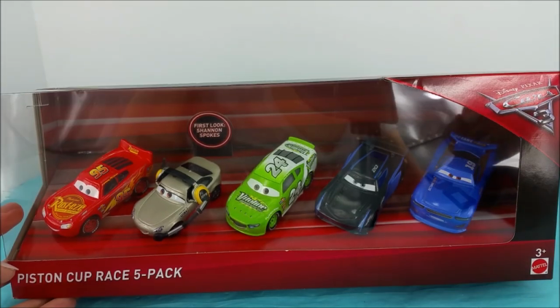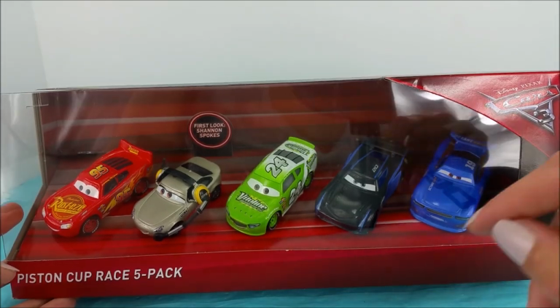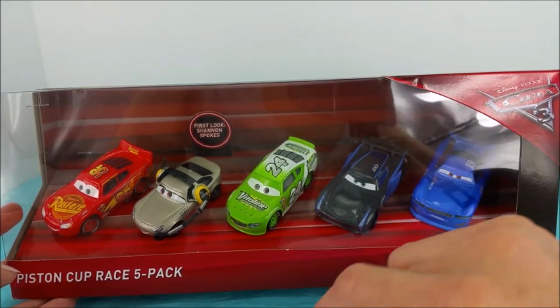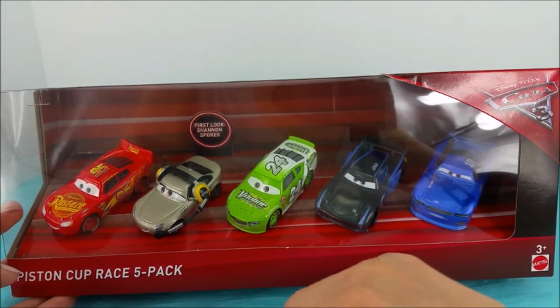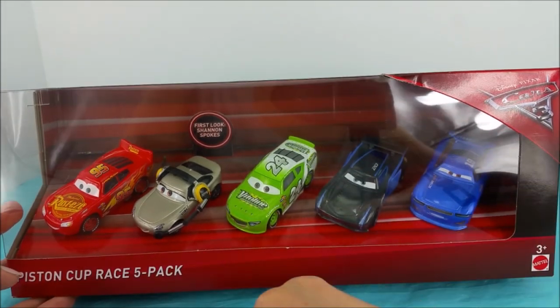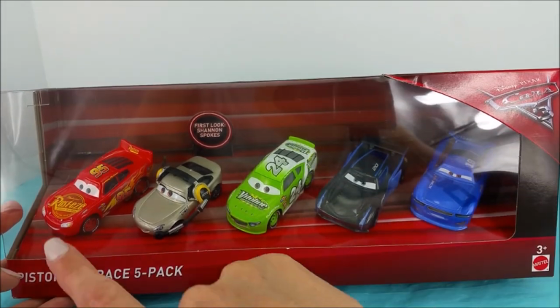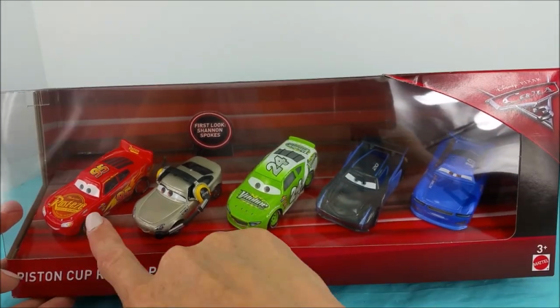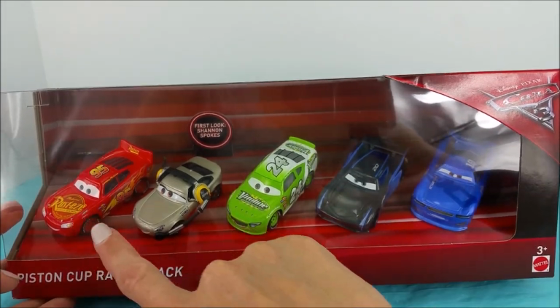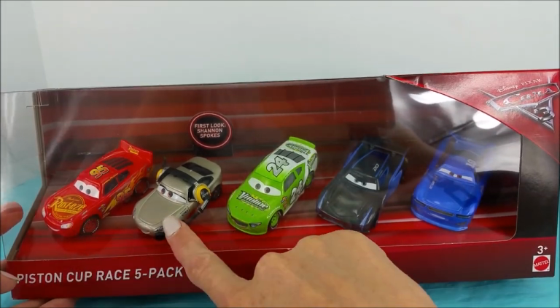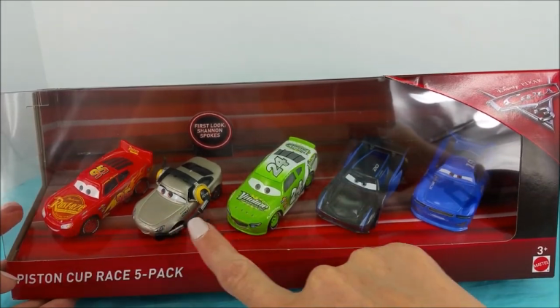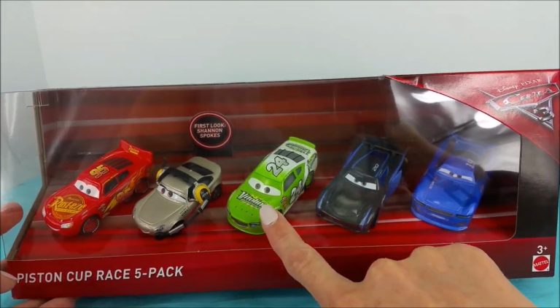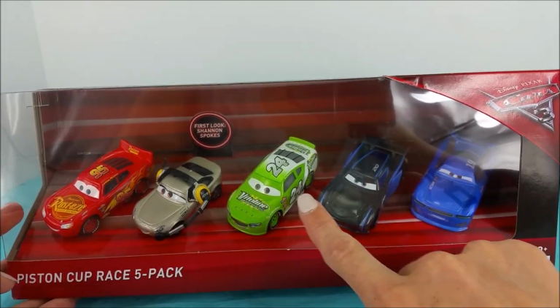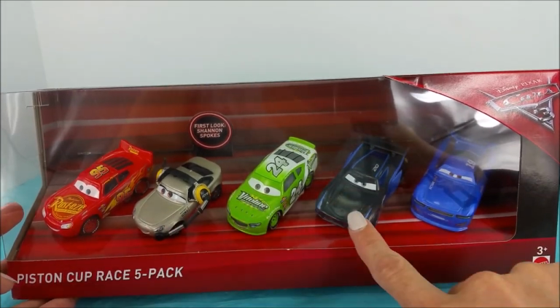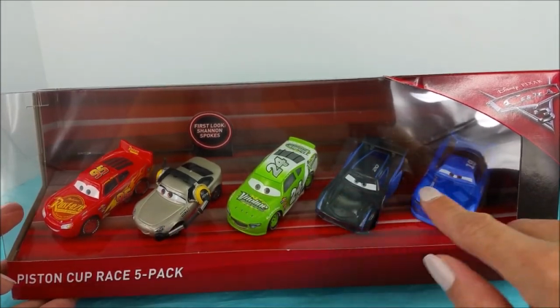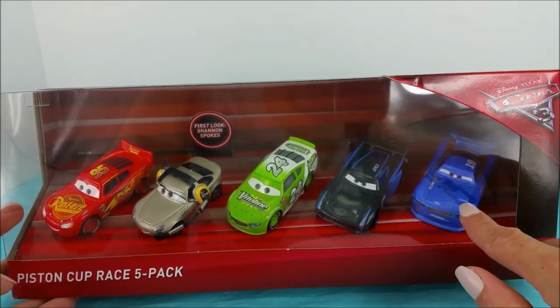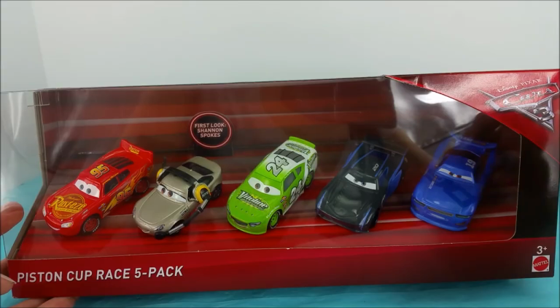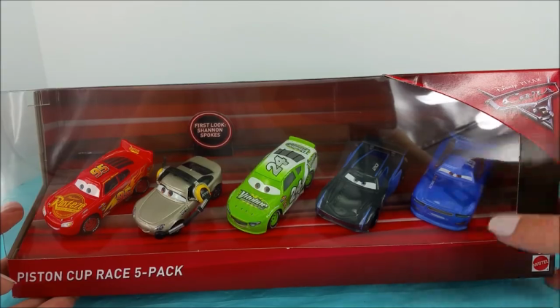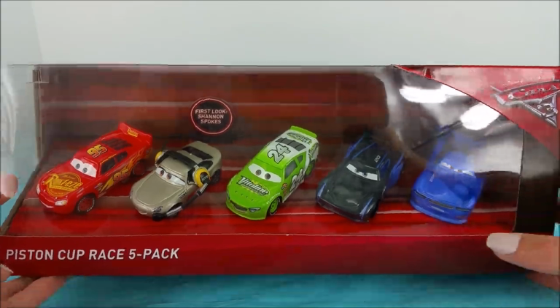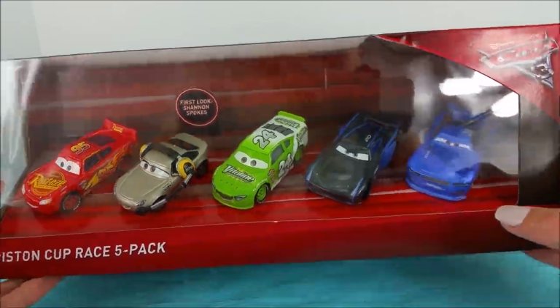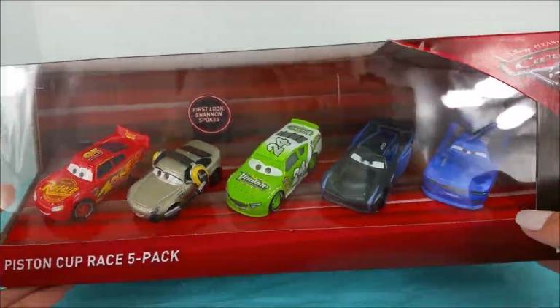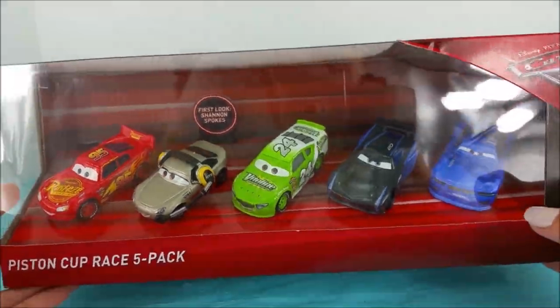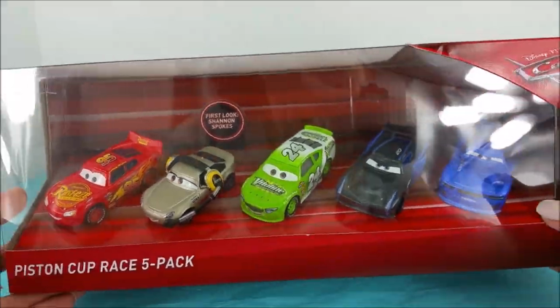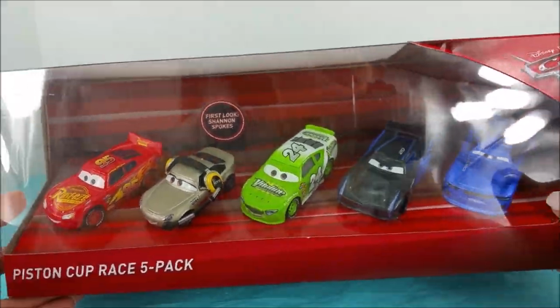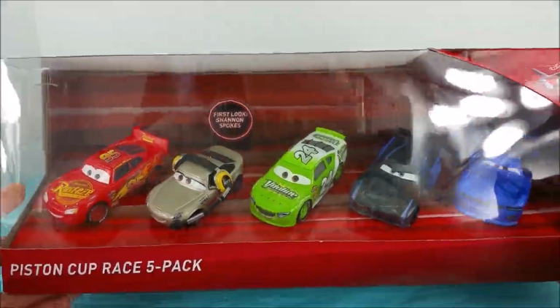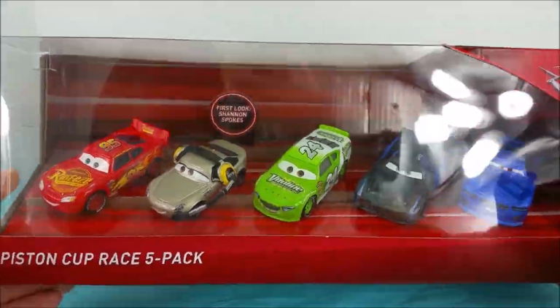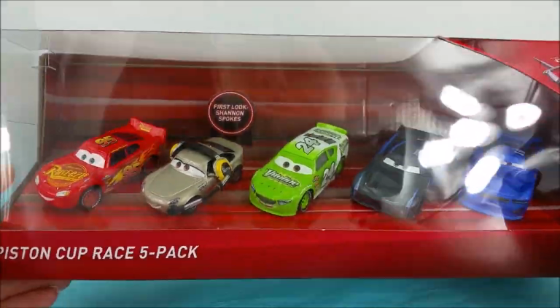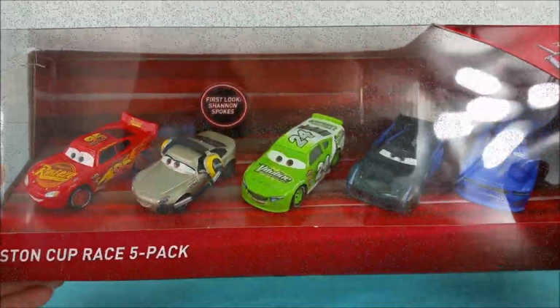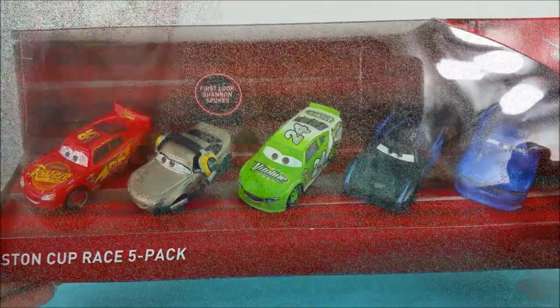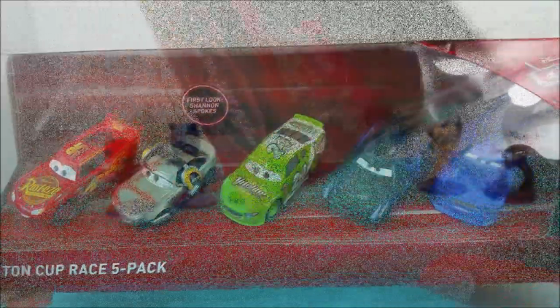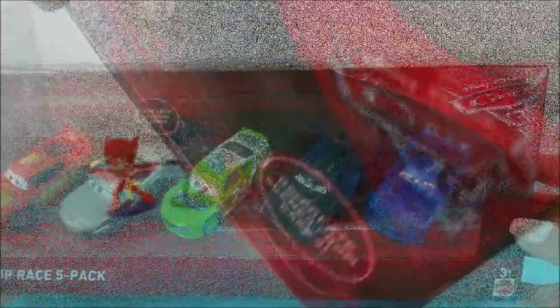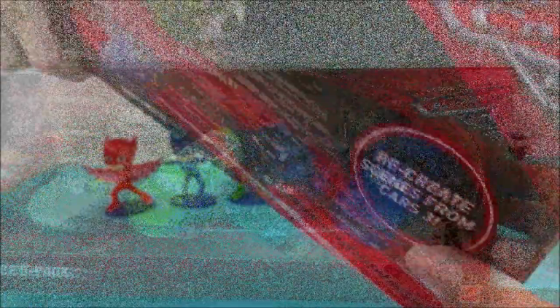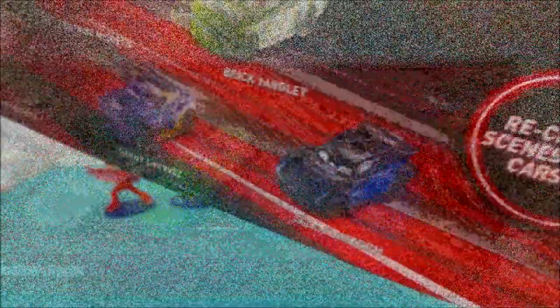This set includes one, two, three, four, five new race cars from the movie Cars 3.